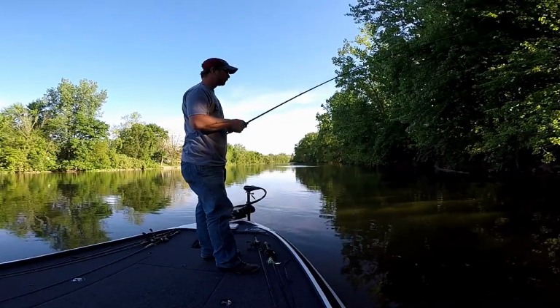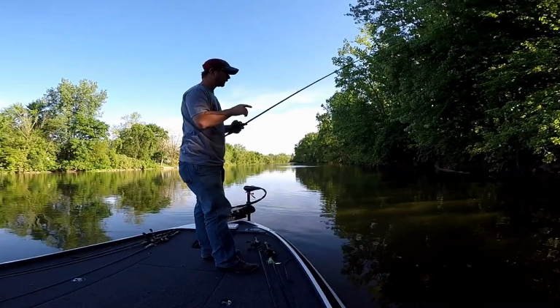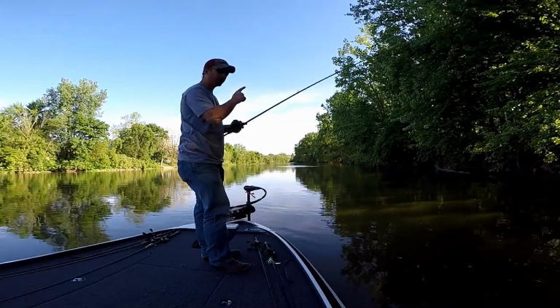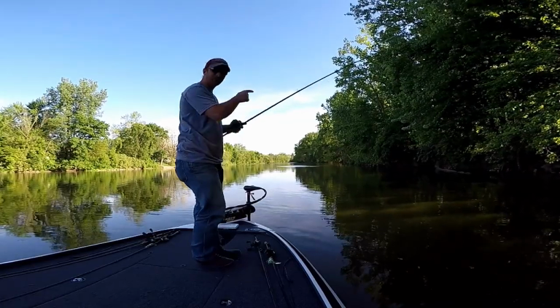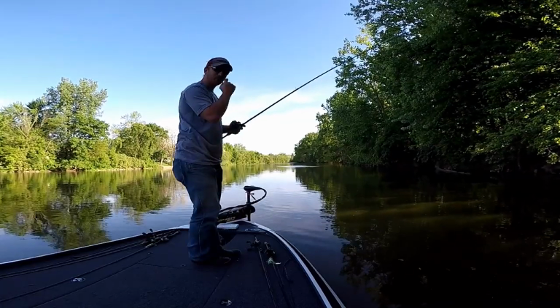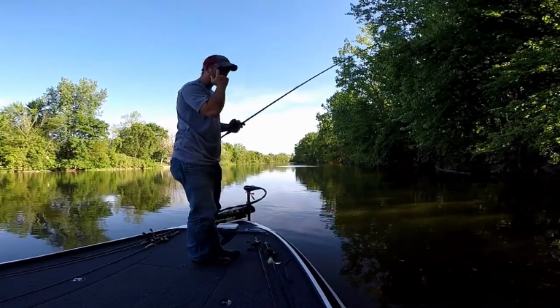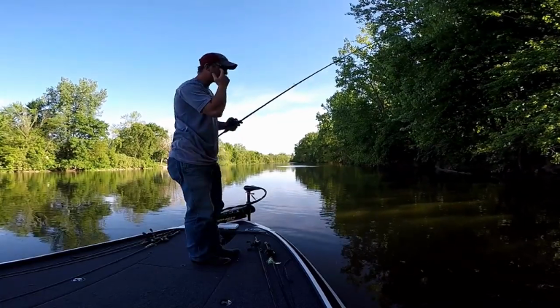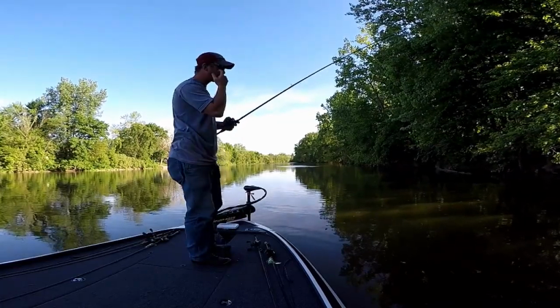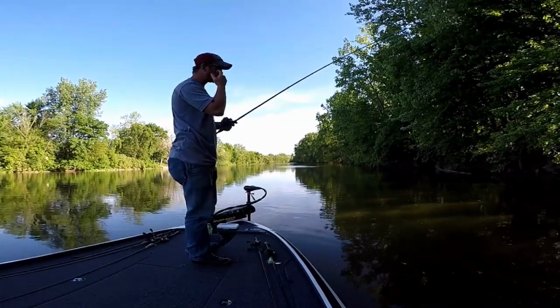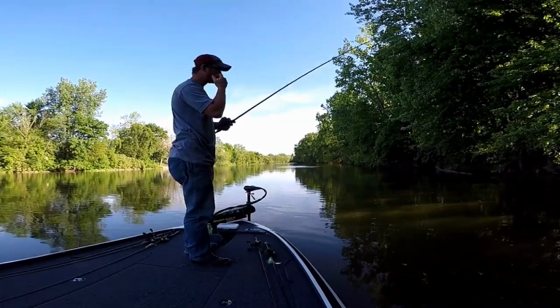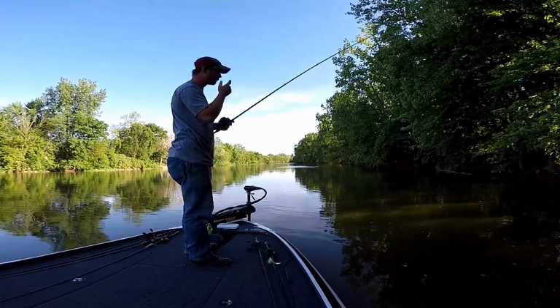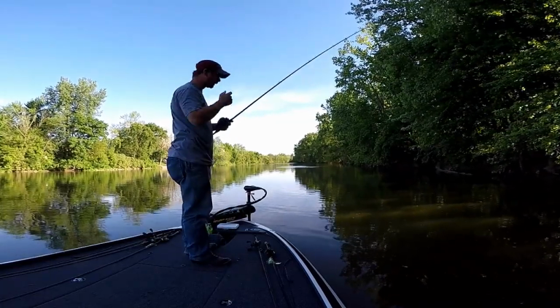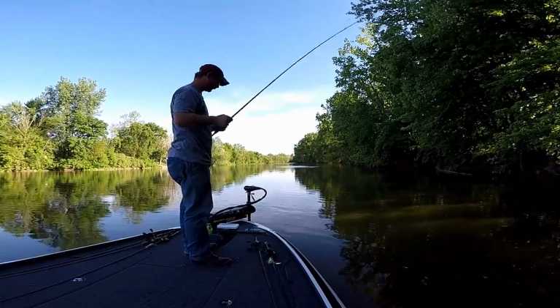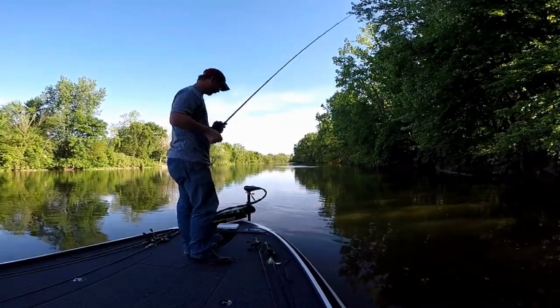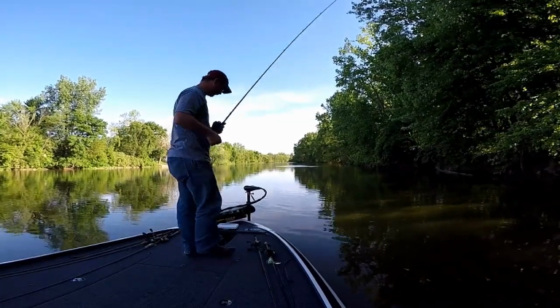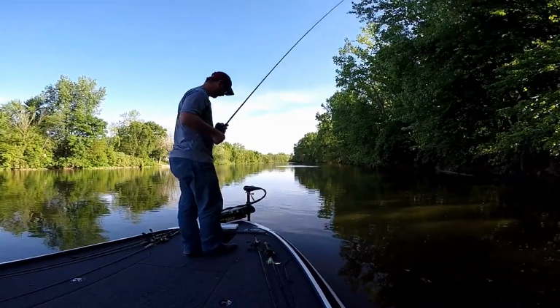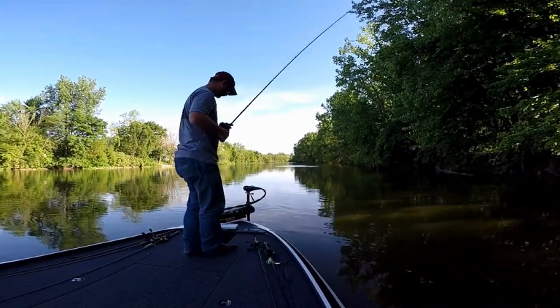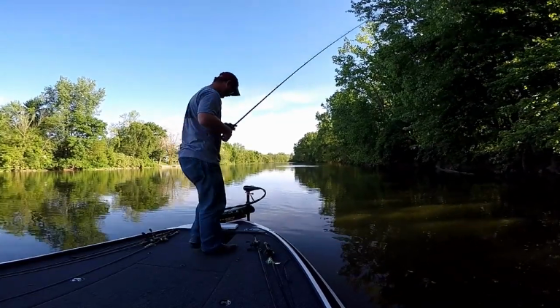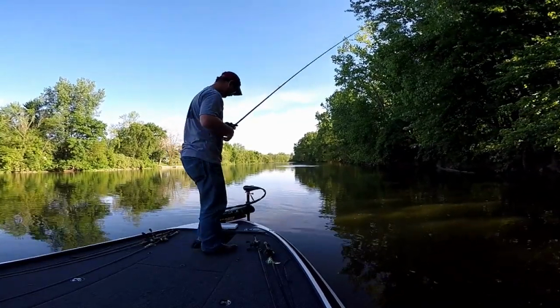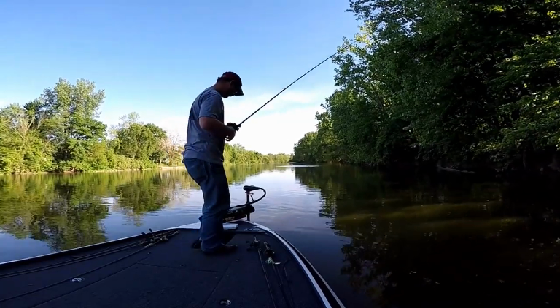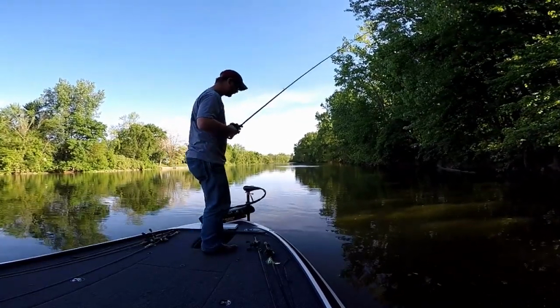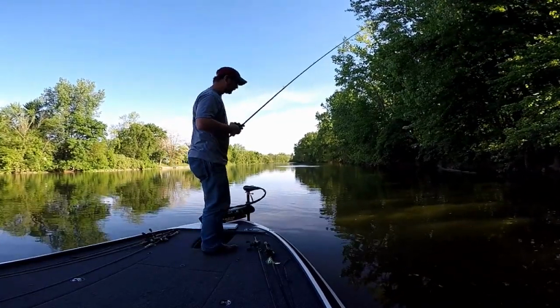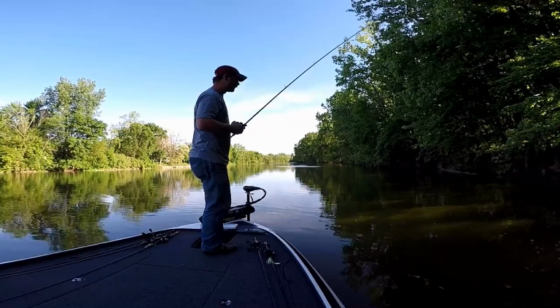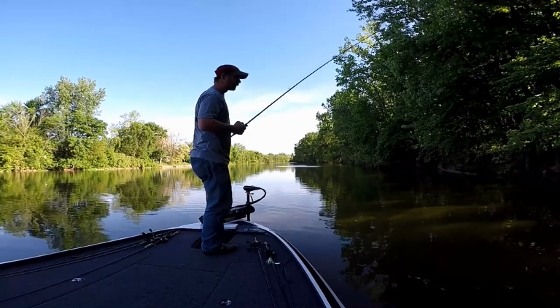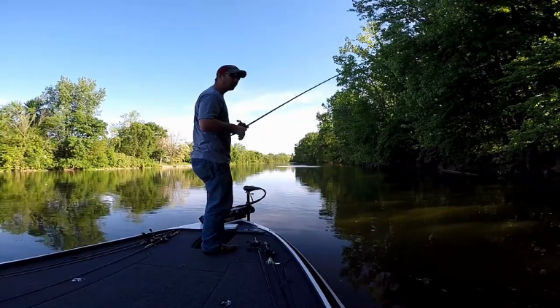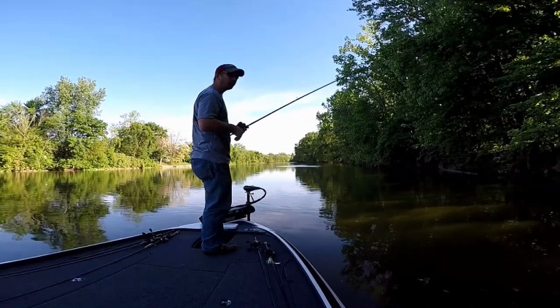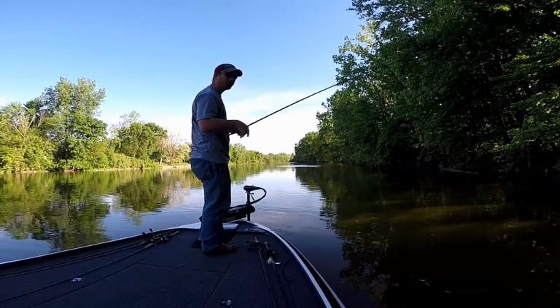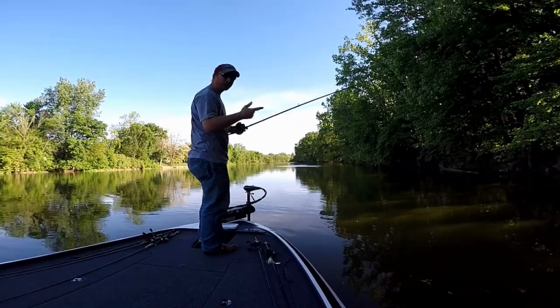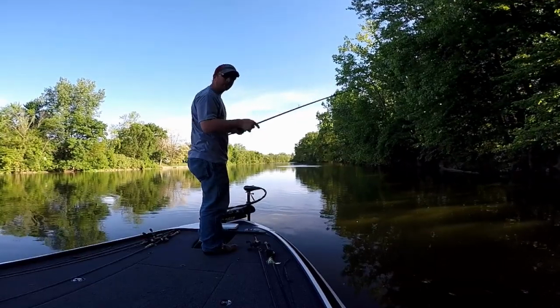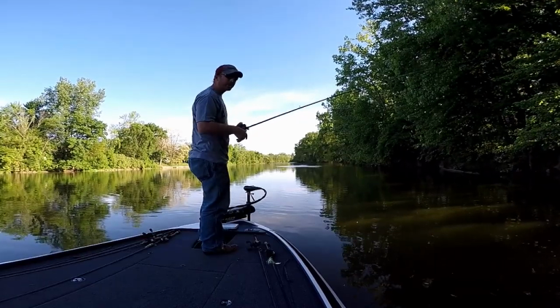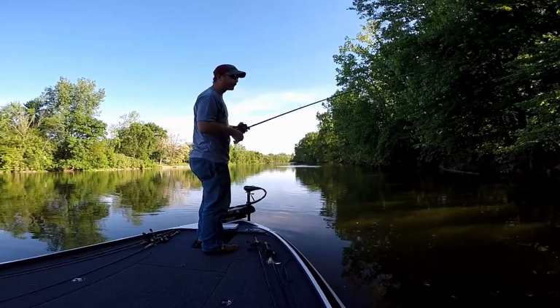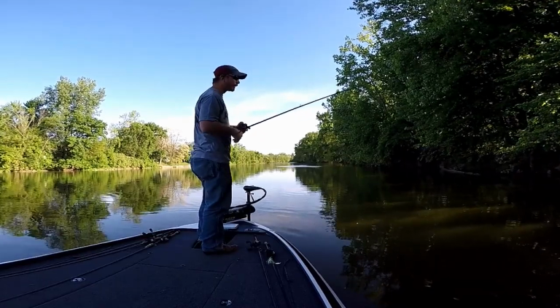I do want to hit this little bit of brush right here — I caught one out of here yesterday.